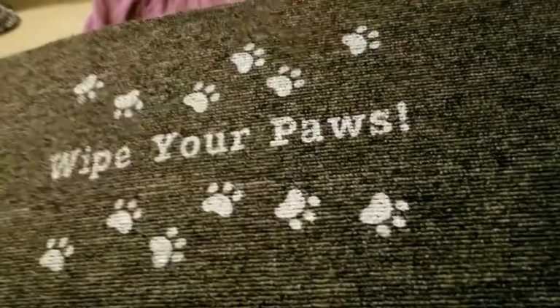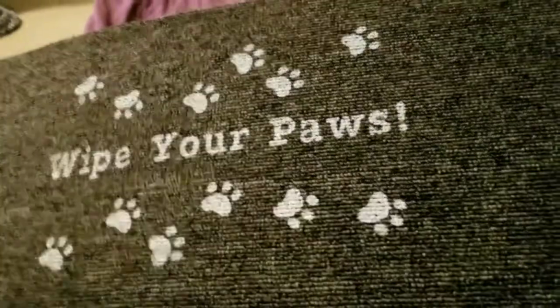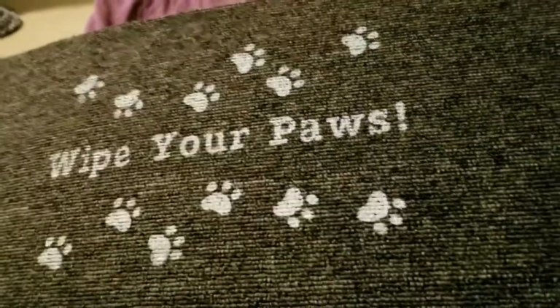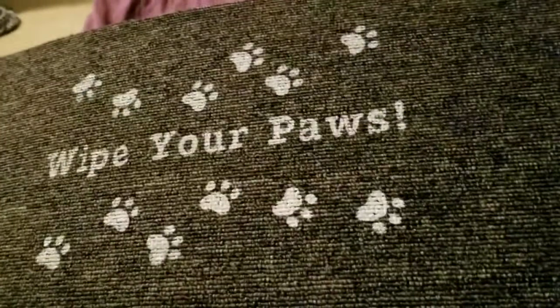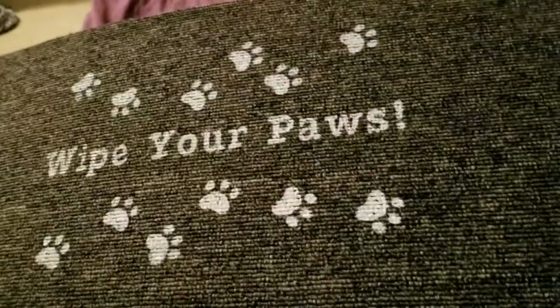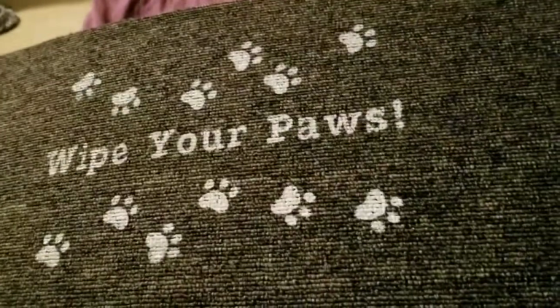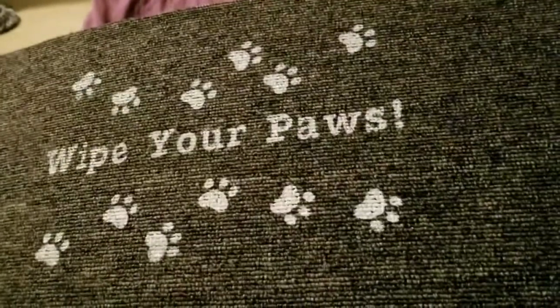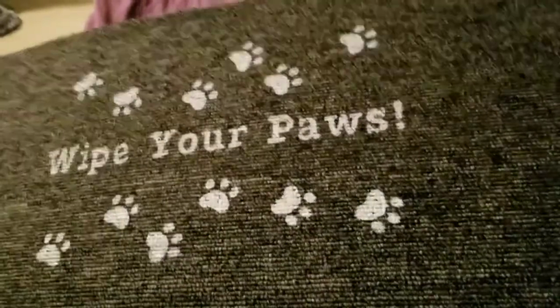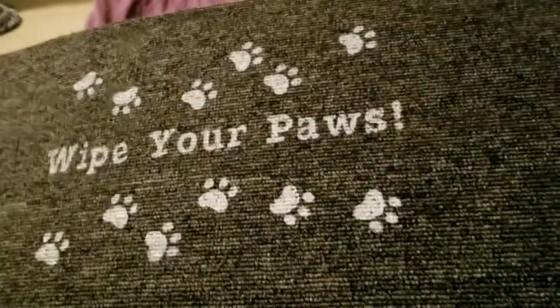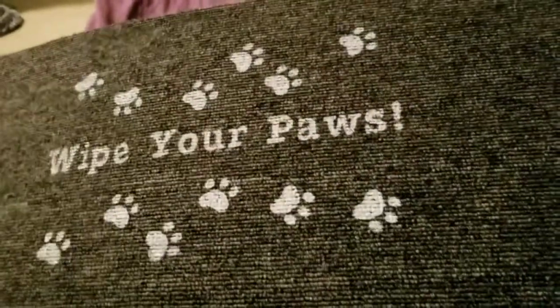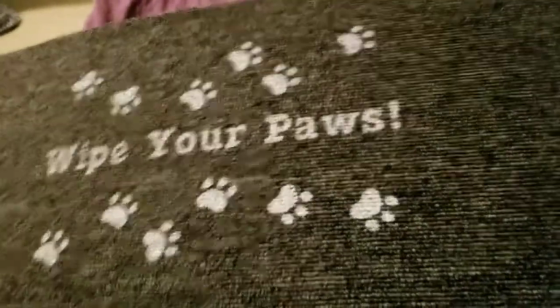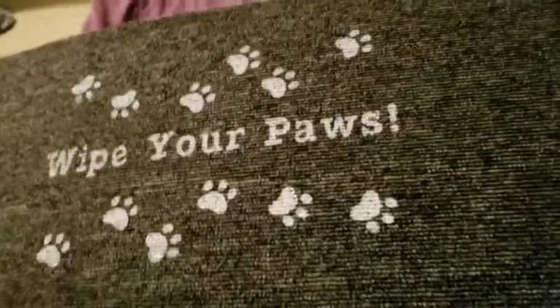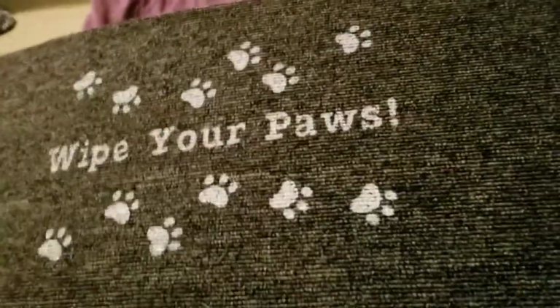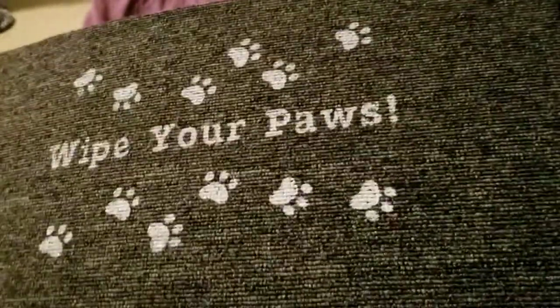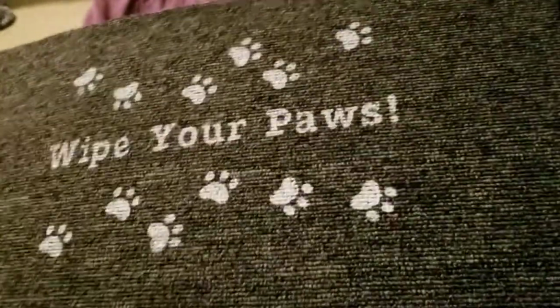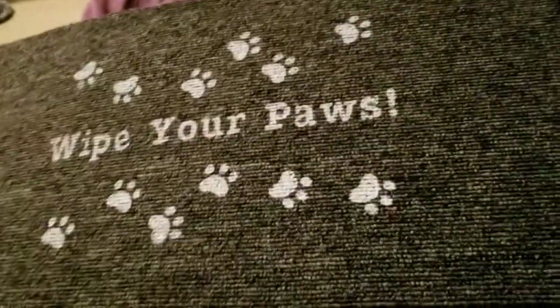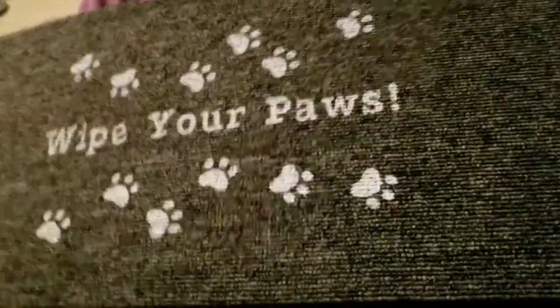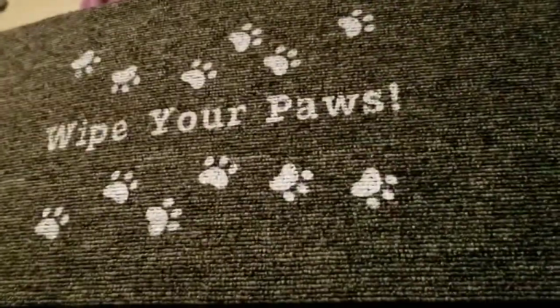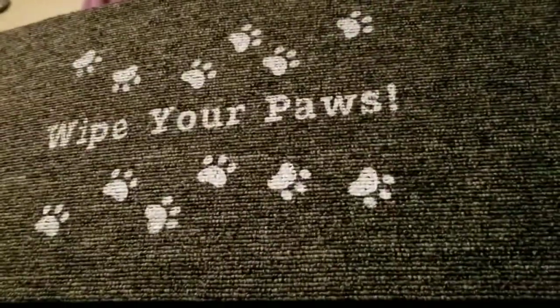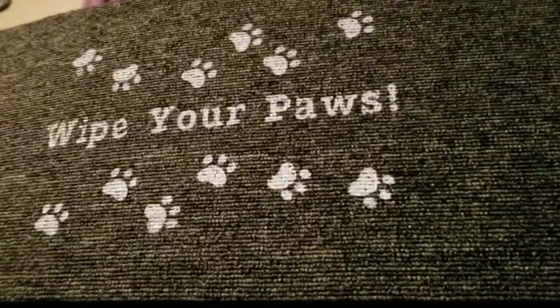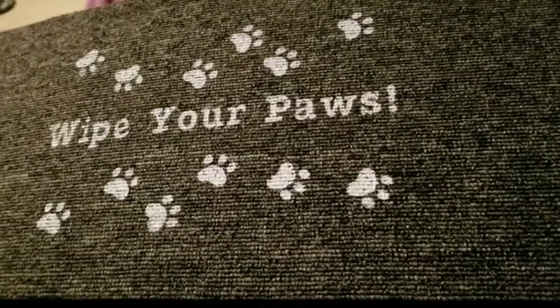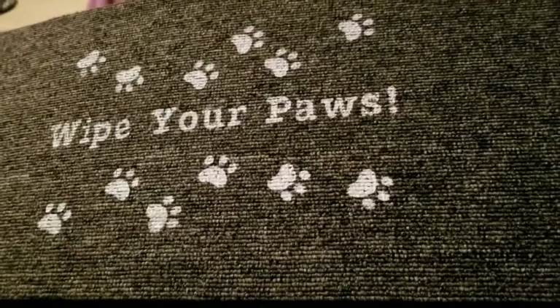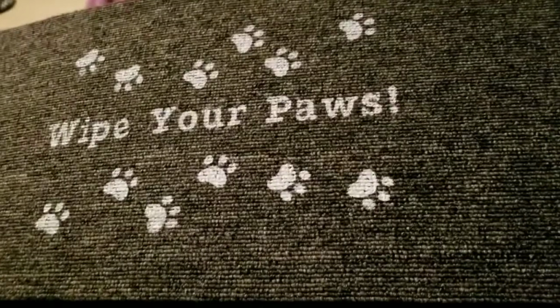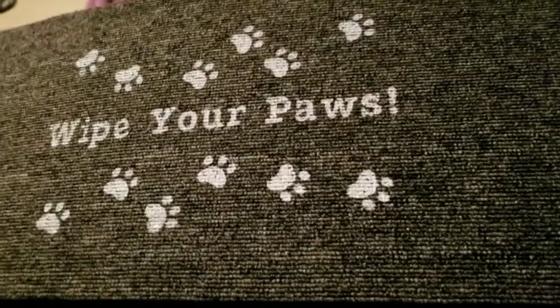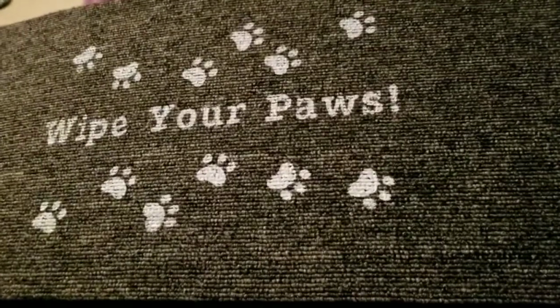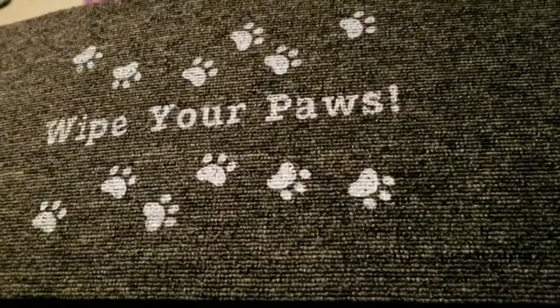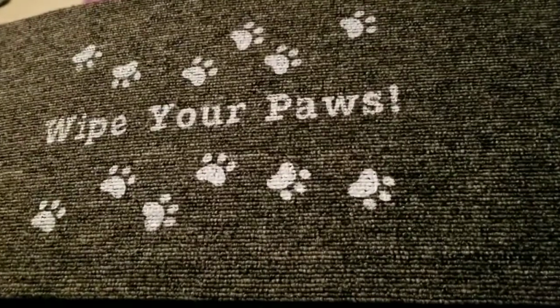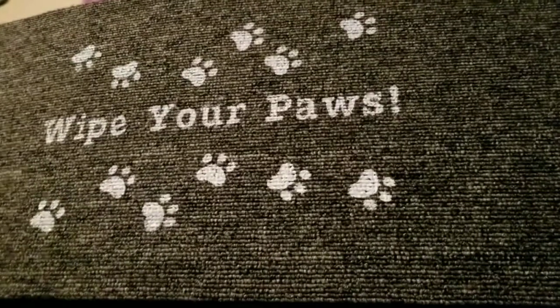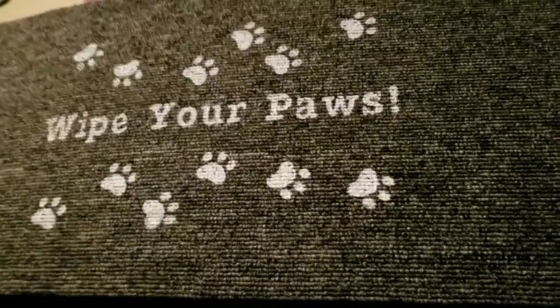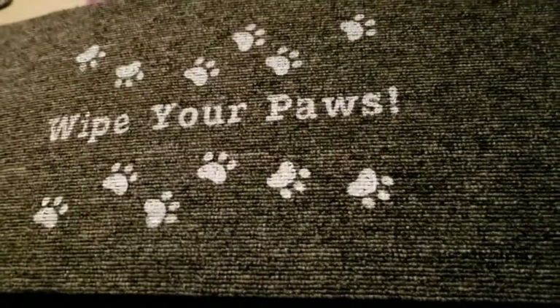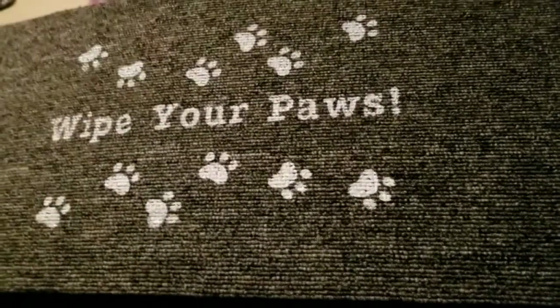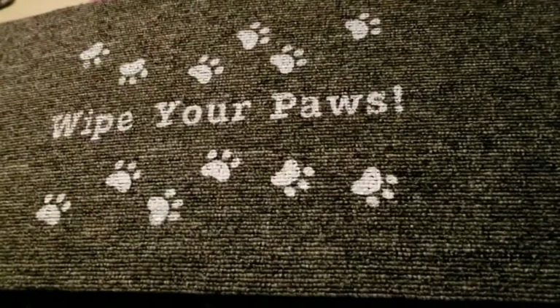Hey everyone, I'm back with a humongous Dollar Tree haul — at least it's huge in my eyes.